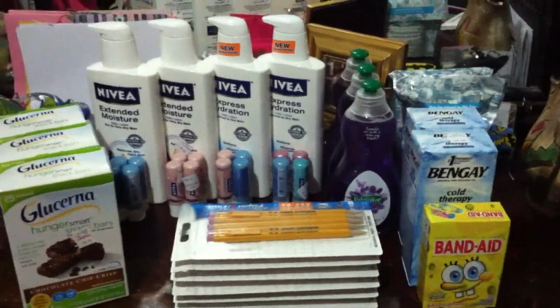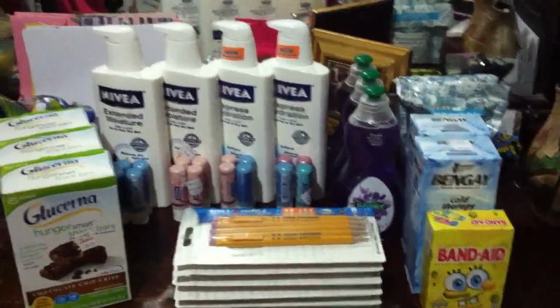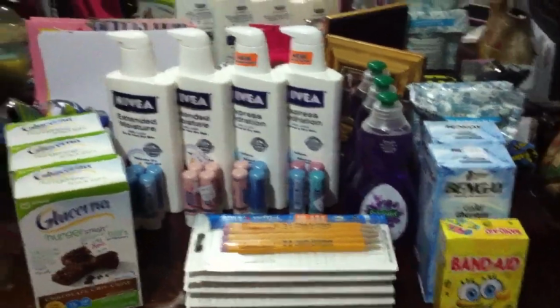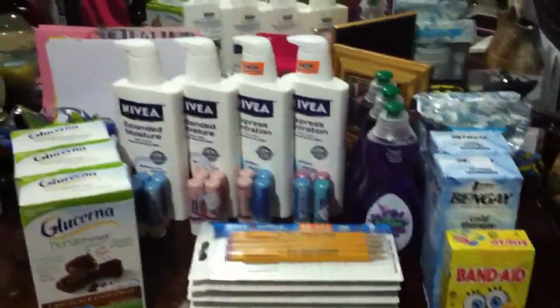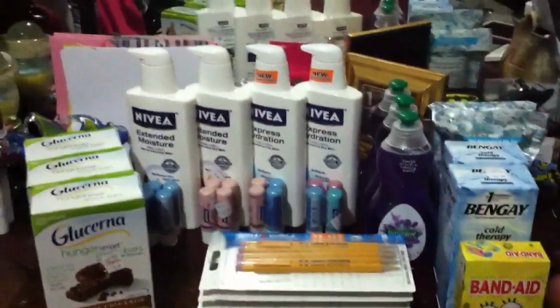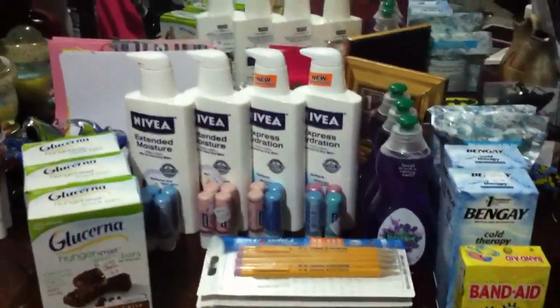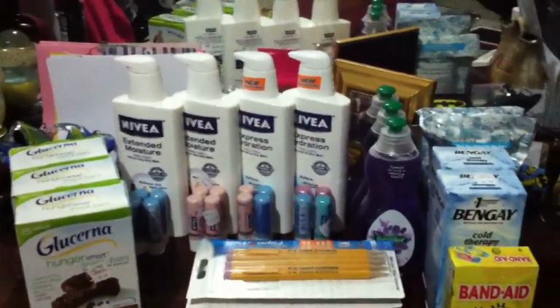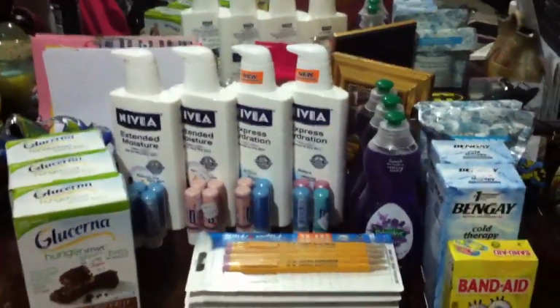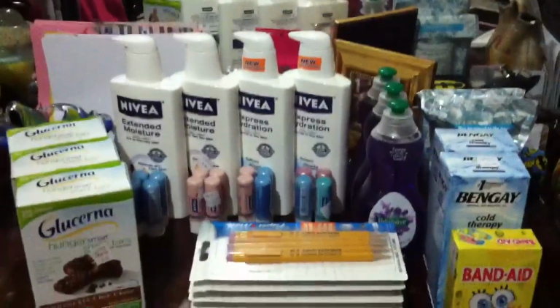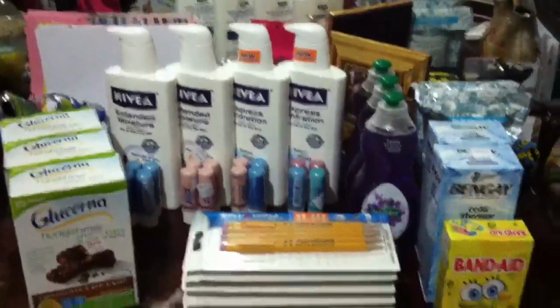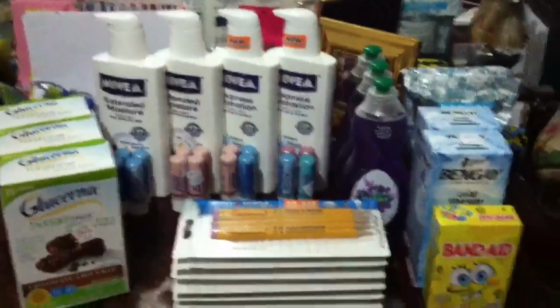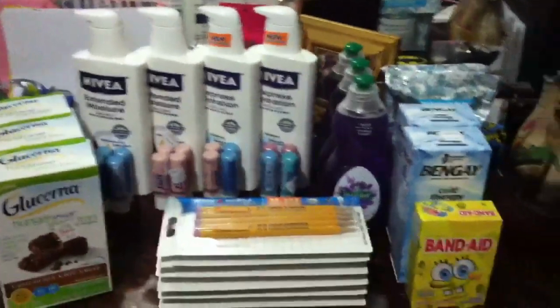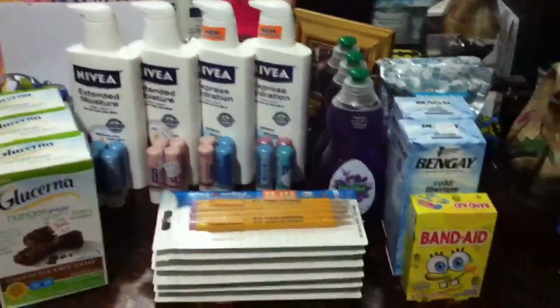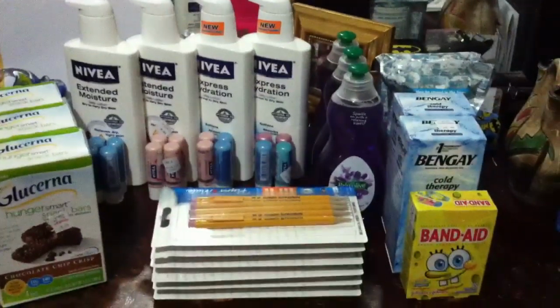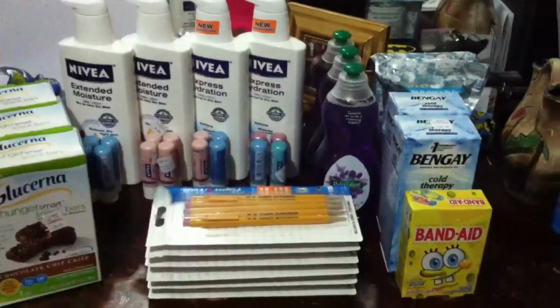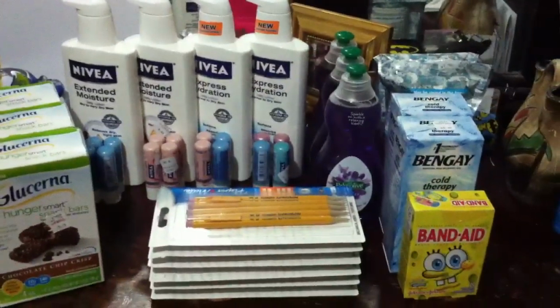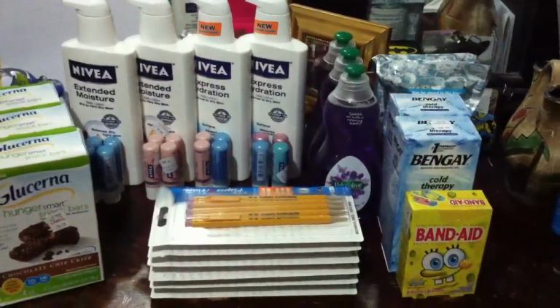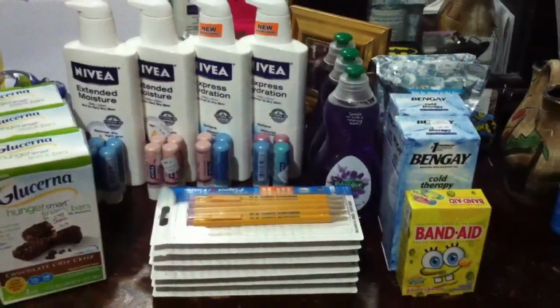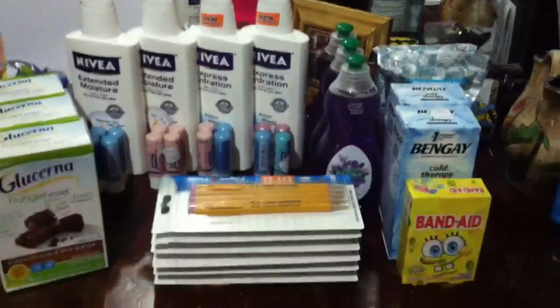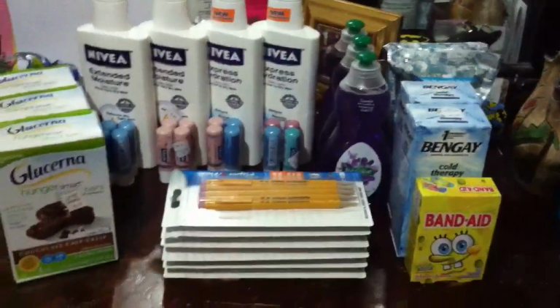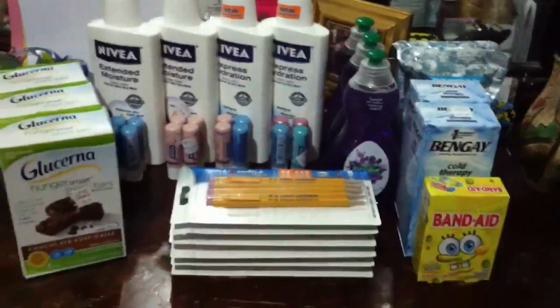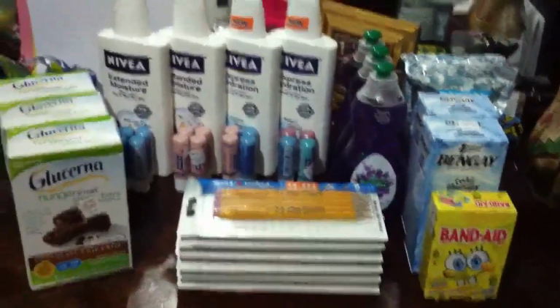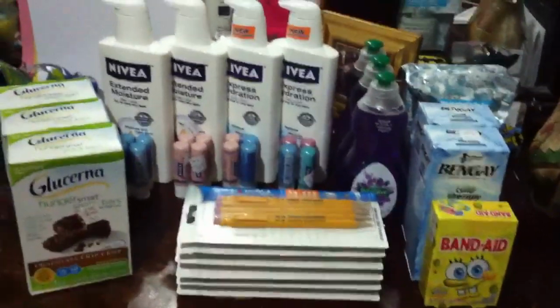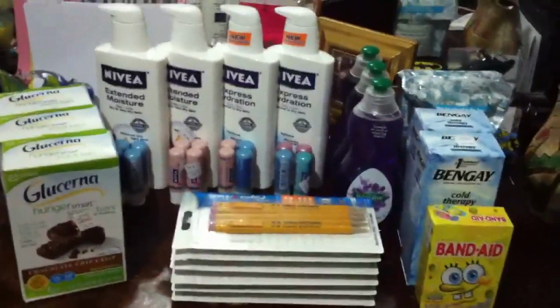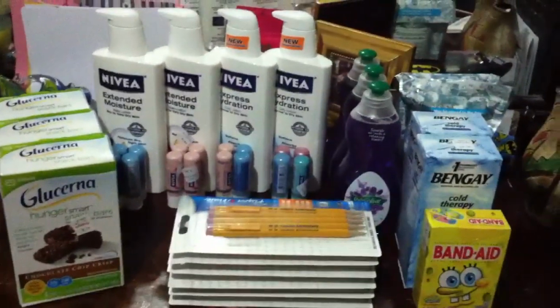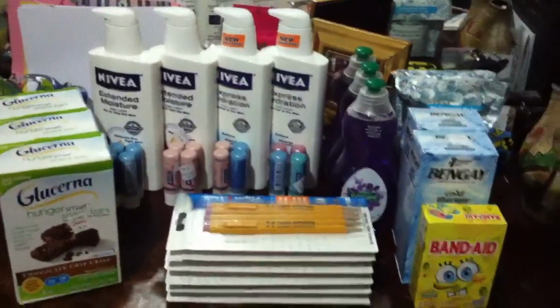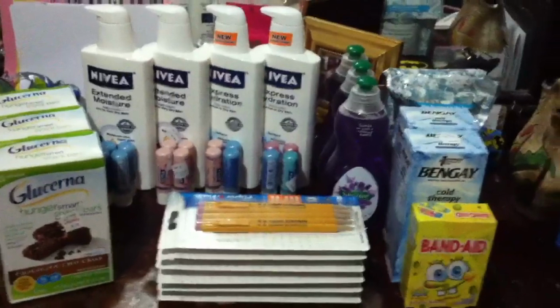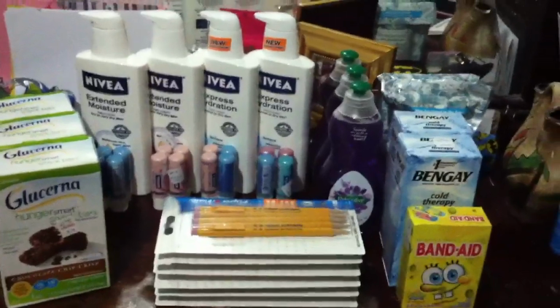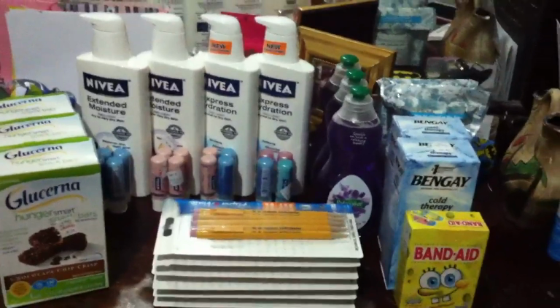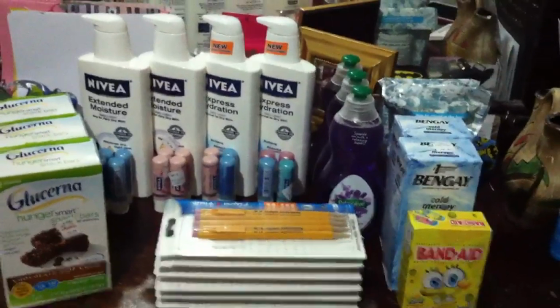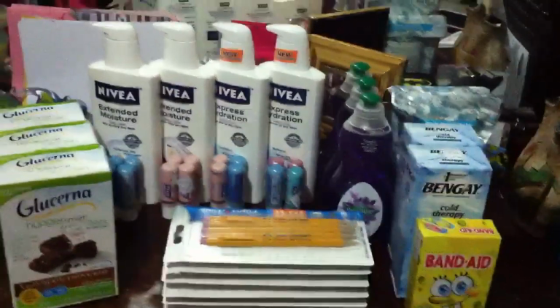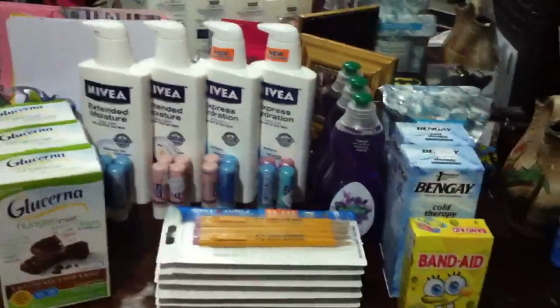Hey guys, I want to share with you my Rite Aid Coupon Haul. Basically, it's just finishing up my deals.